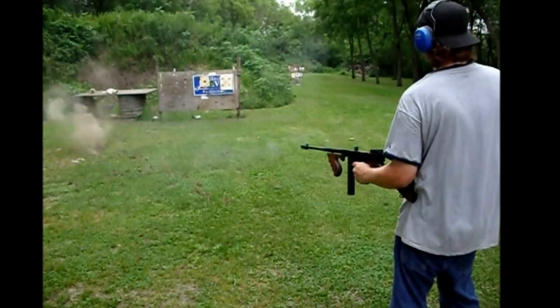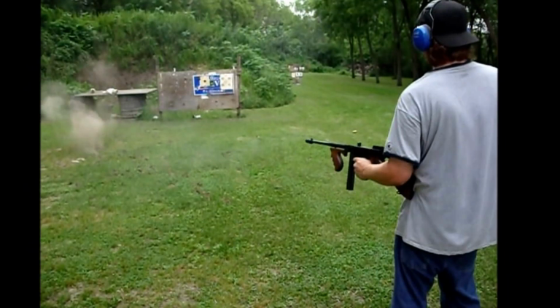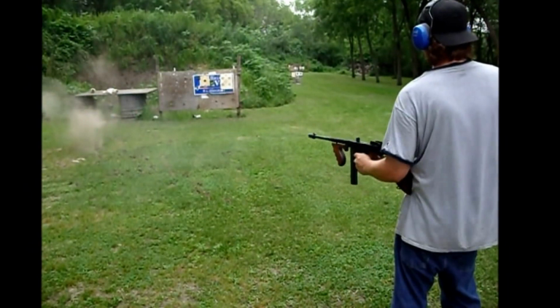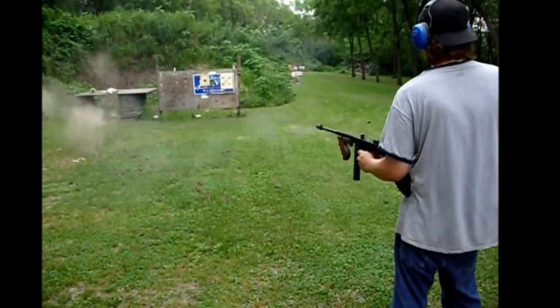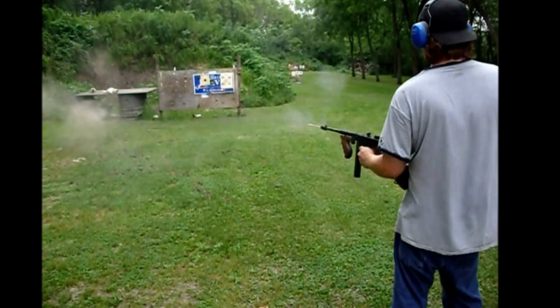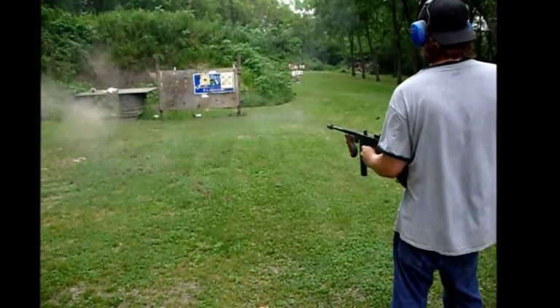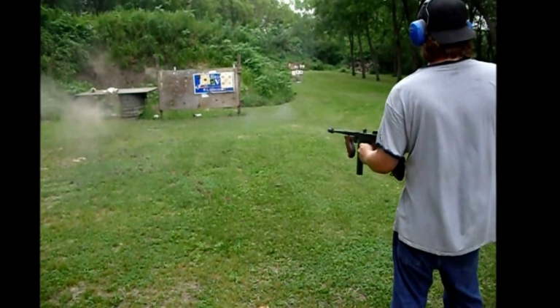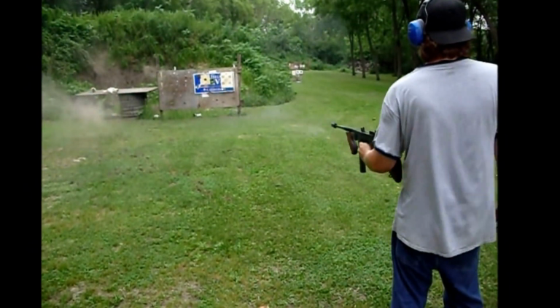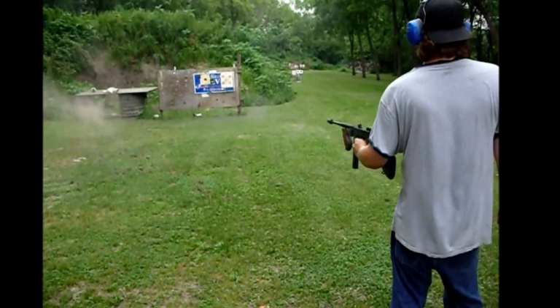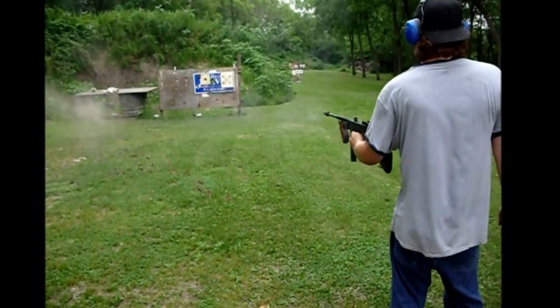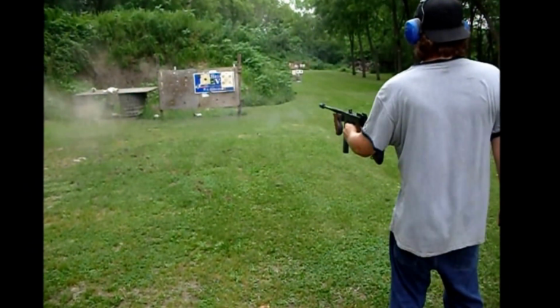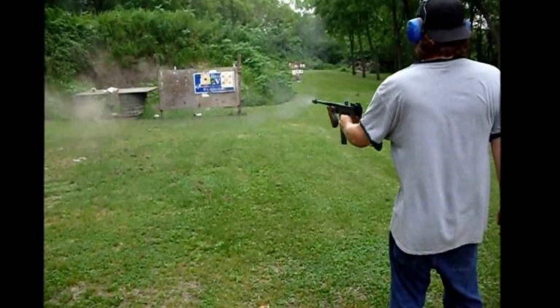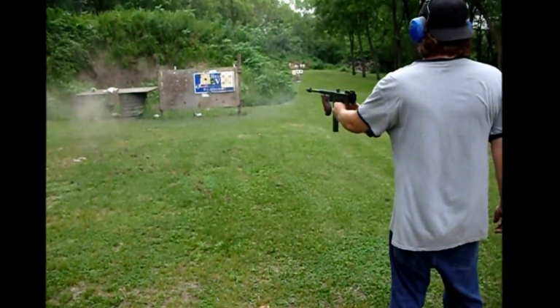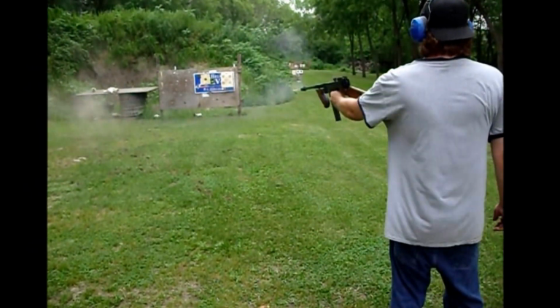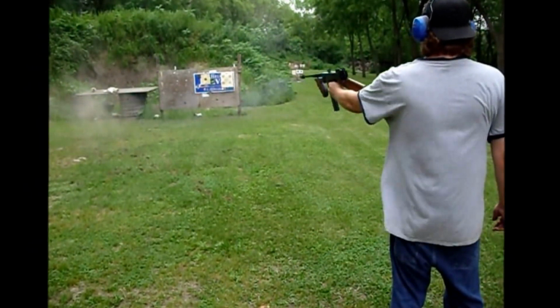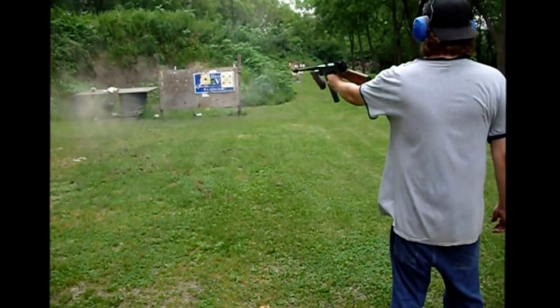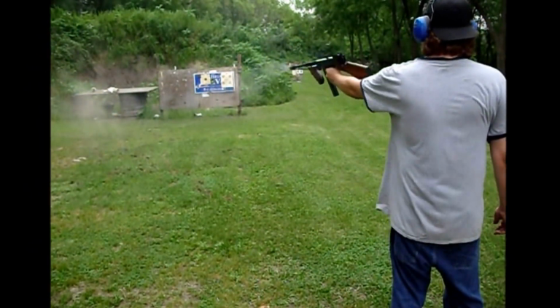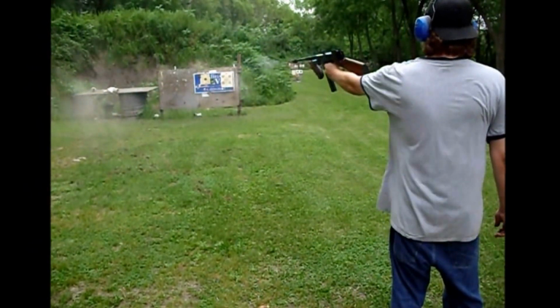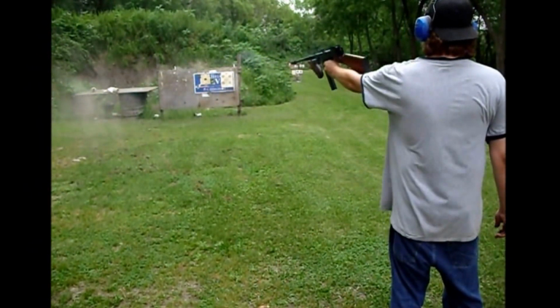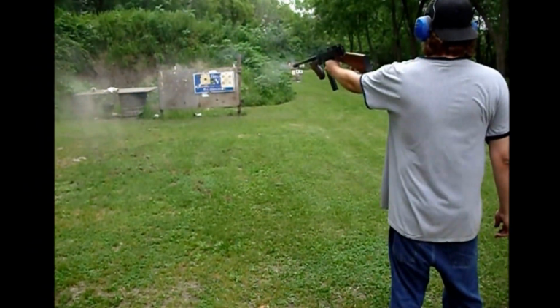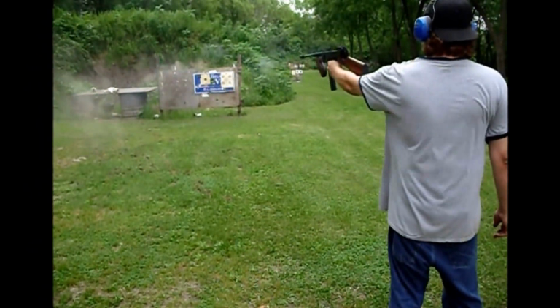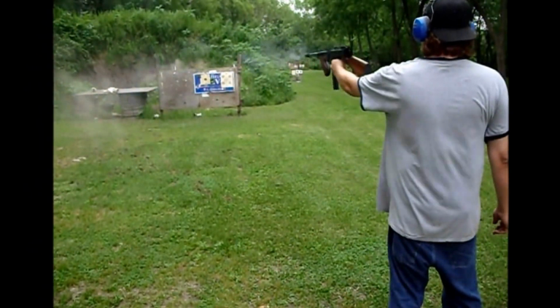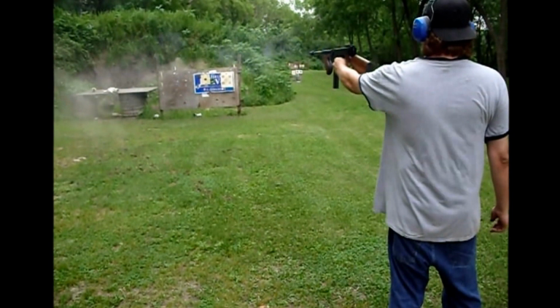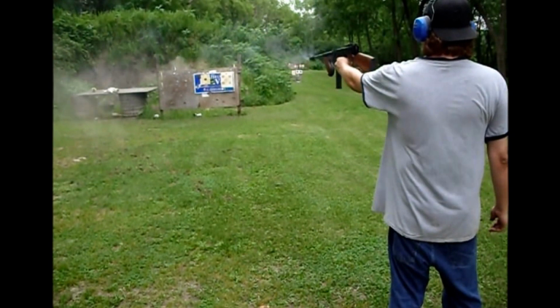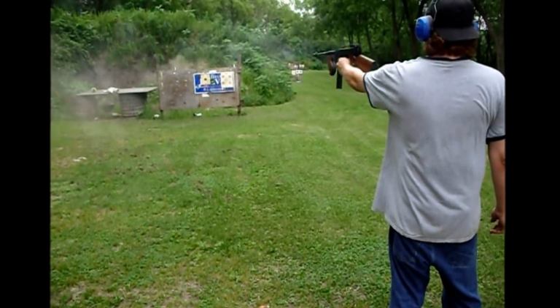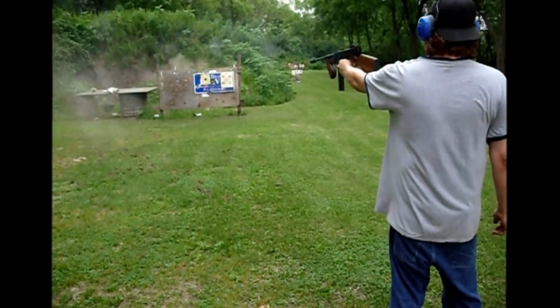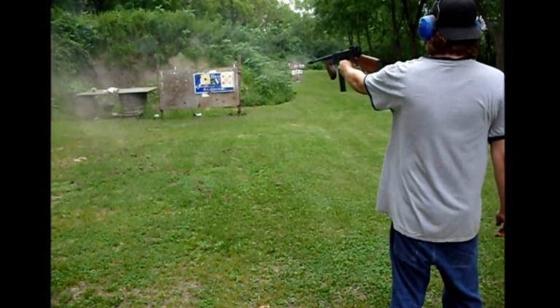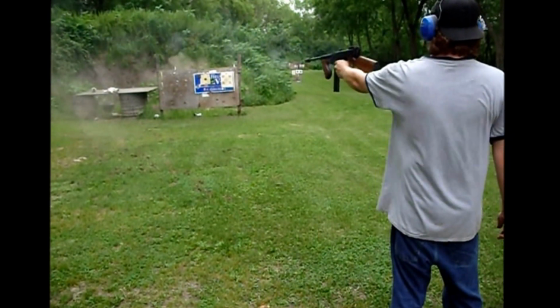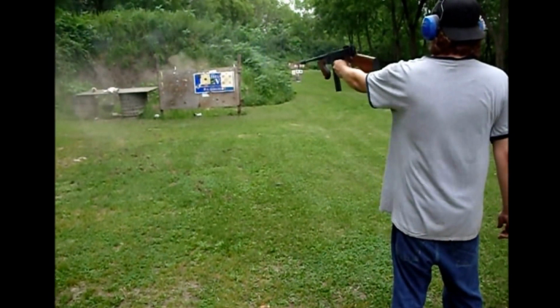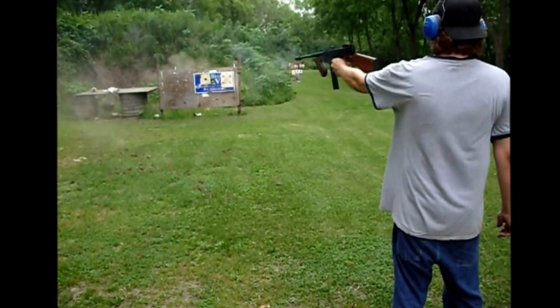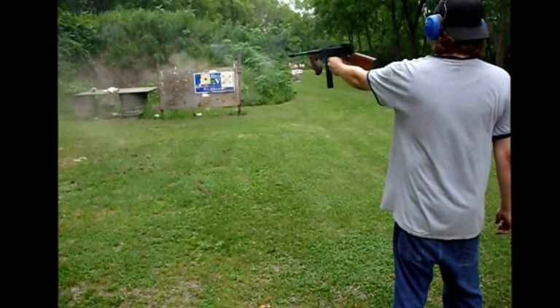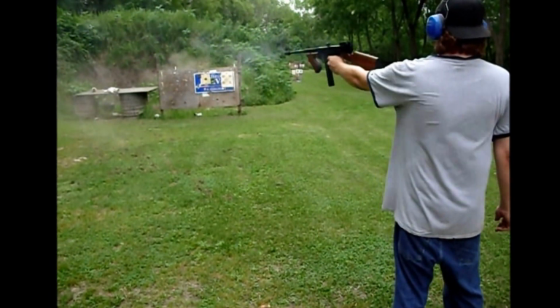I hope you guys and gals enjoyed this short look at the tommy gun. Thanks for watching, and I hope to see you next time.